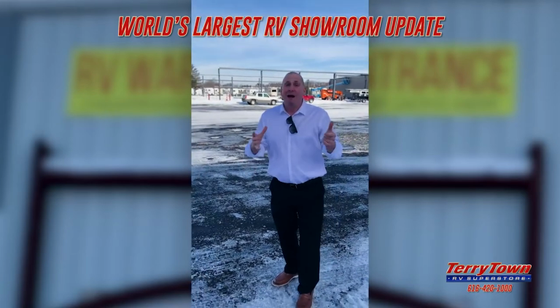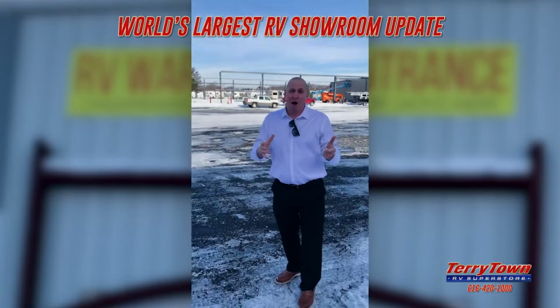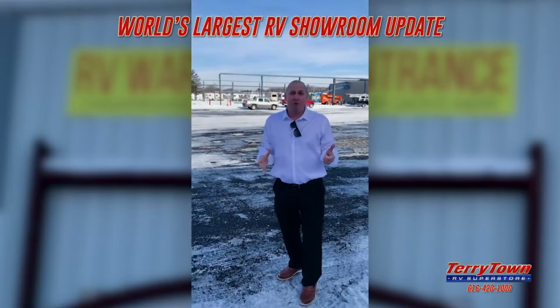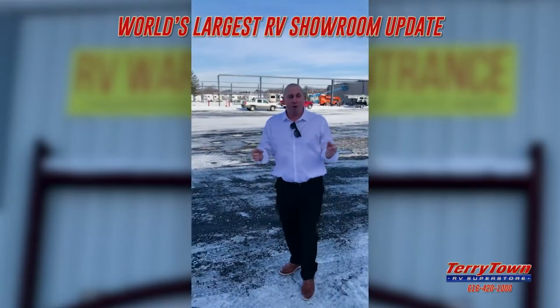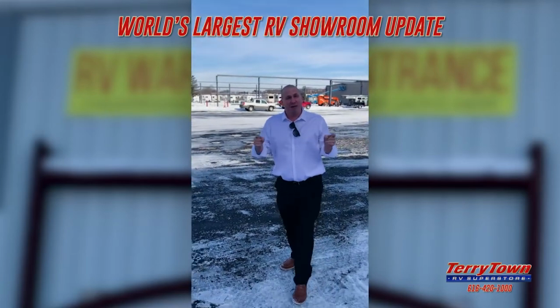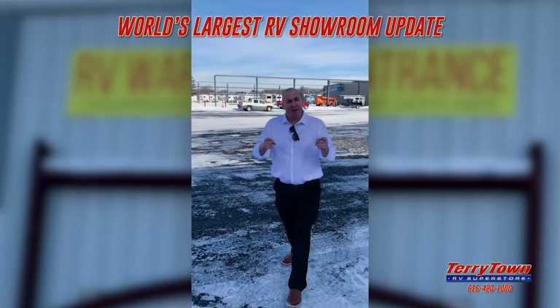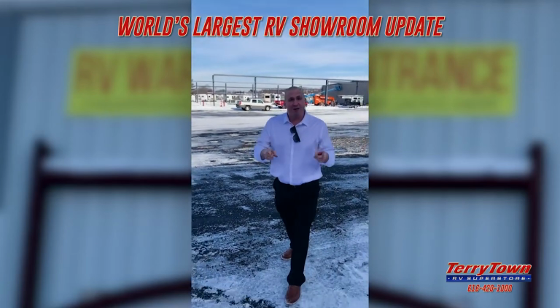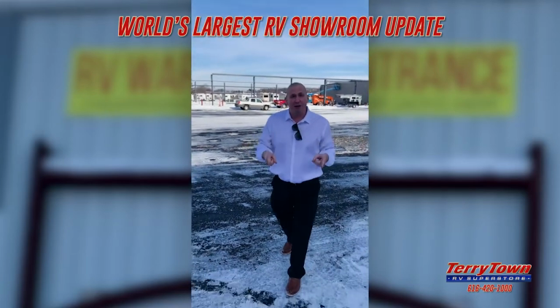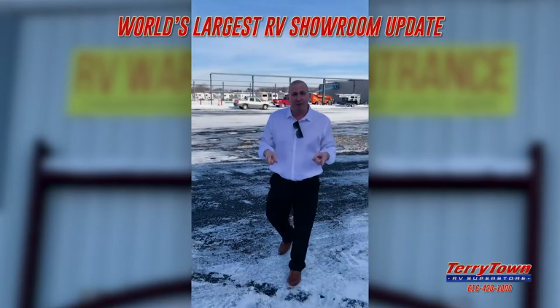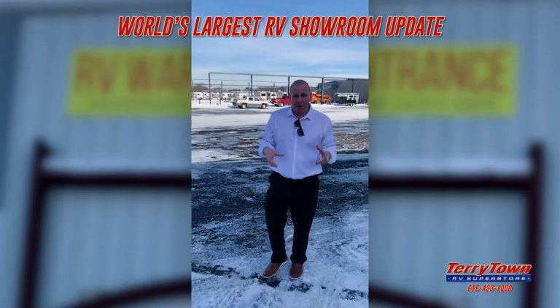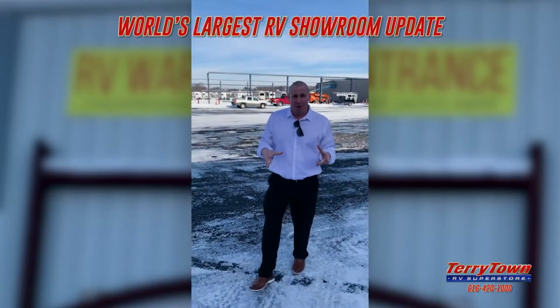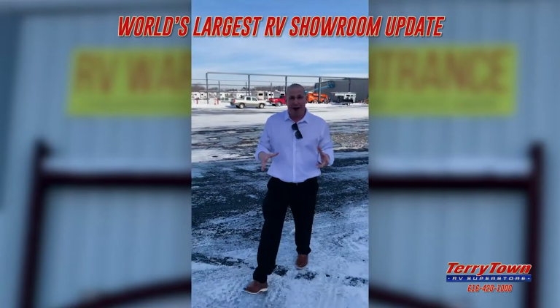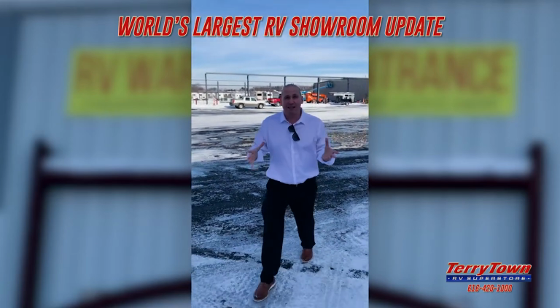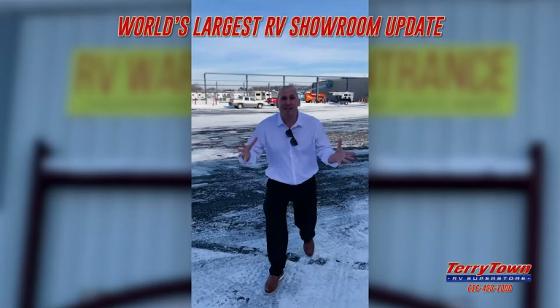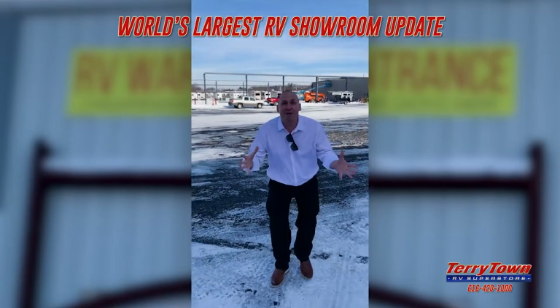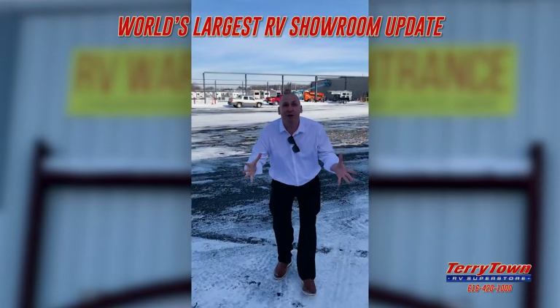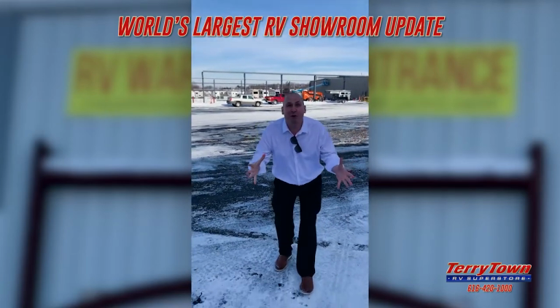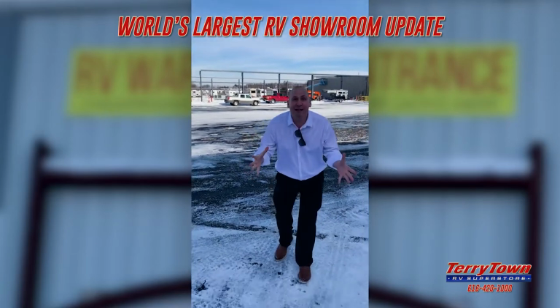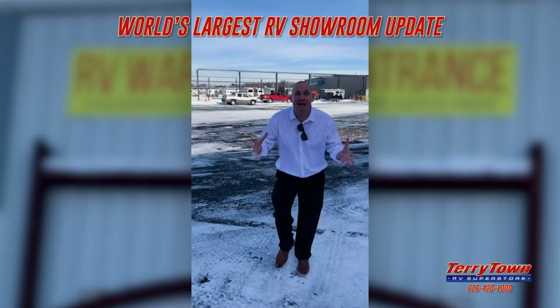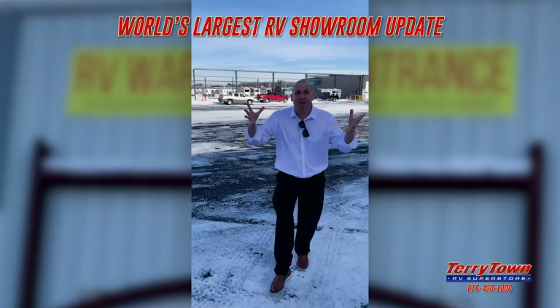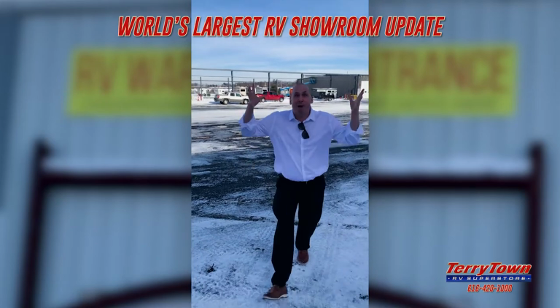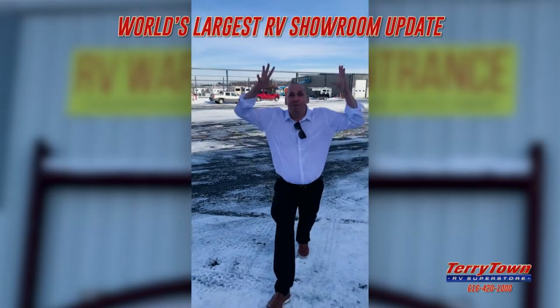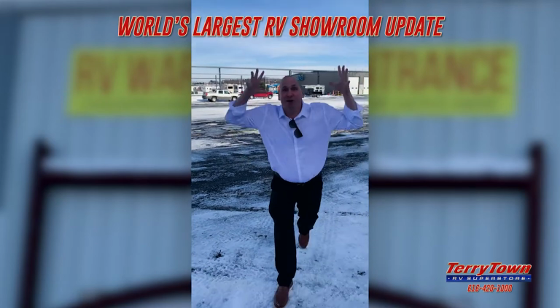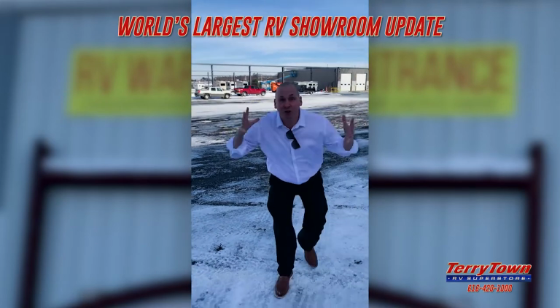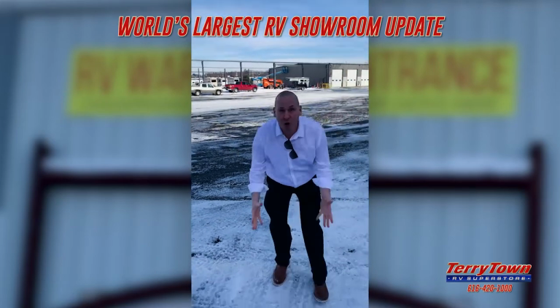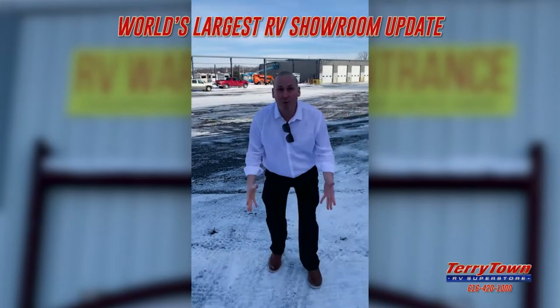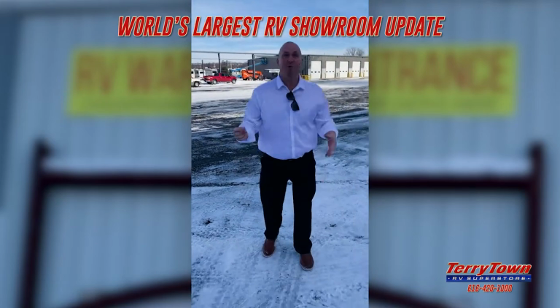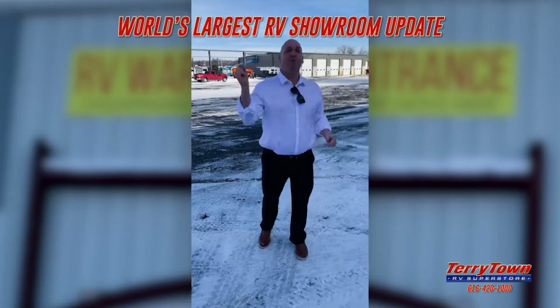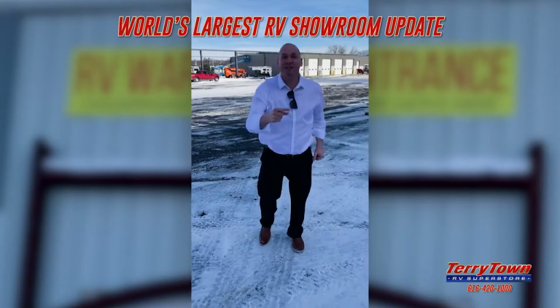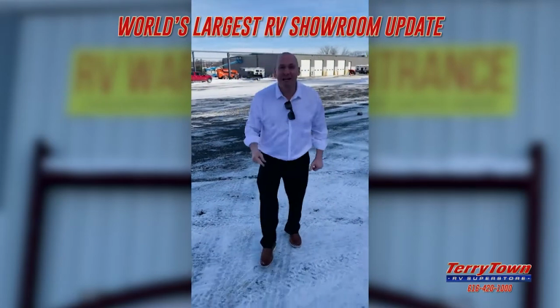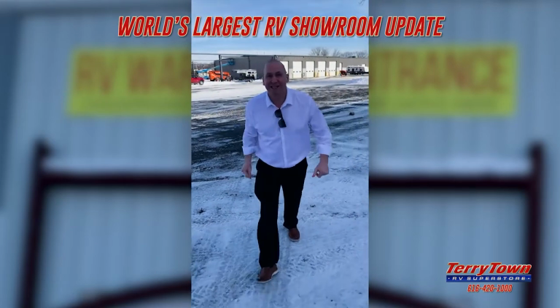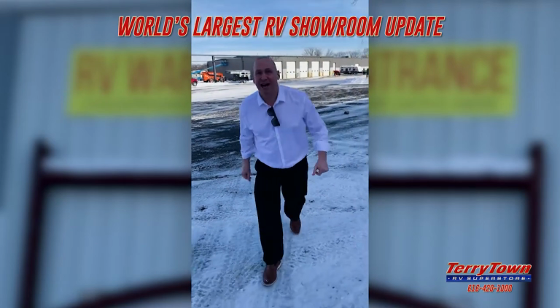Now we're going inside to show you some more. You know why? Because it's seven degrees — that's why we build a showroom. We'll see you inside.